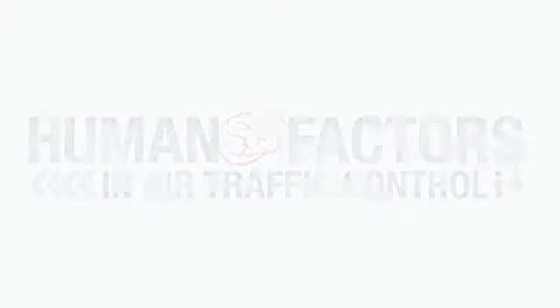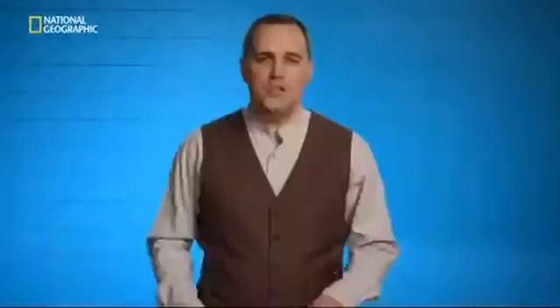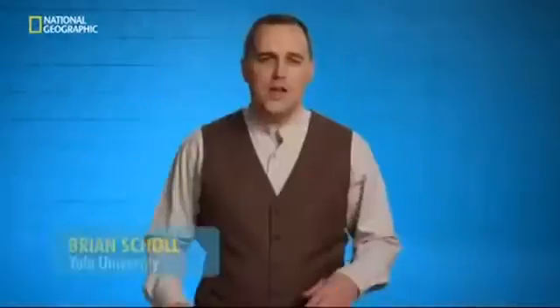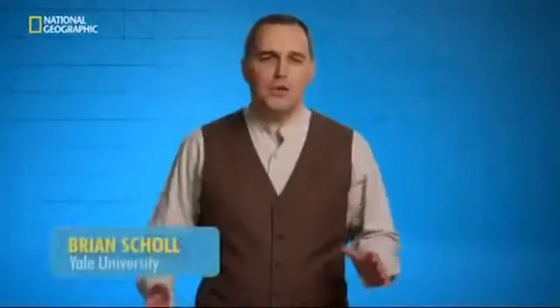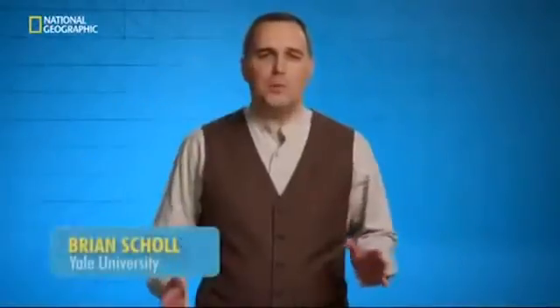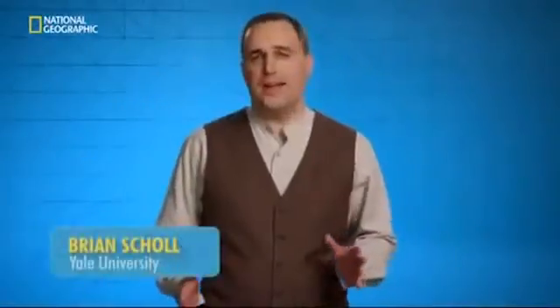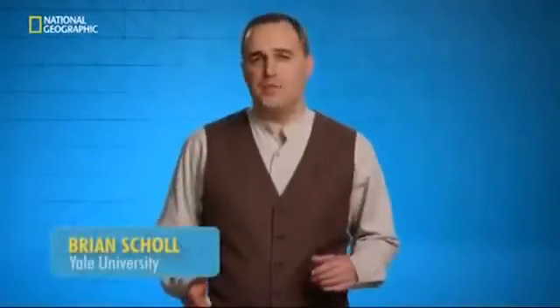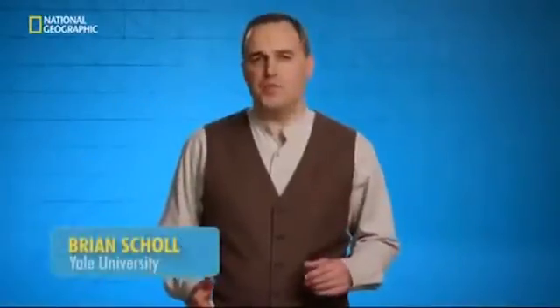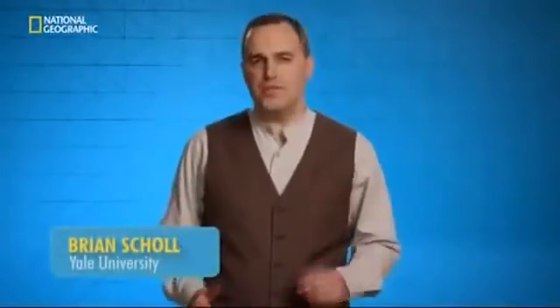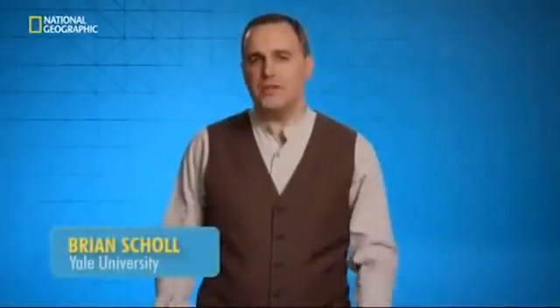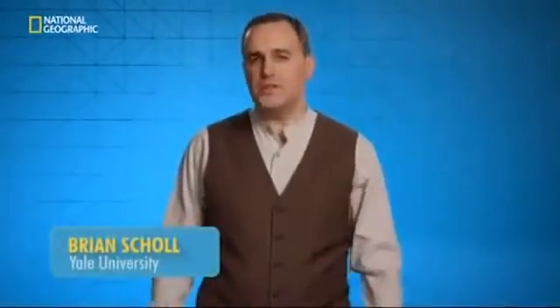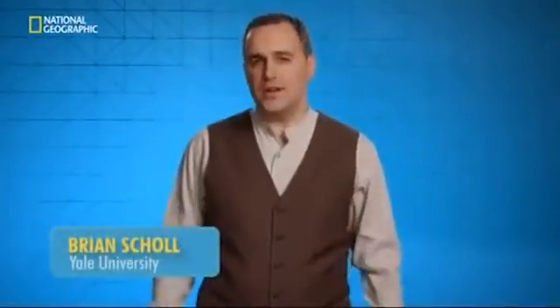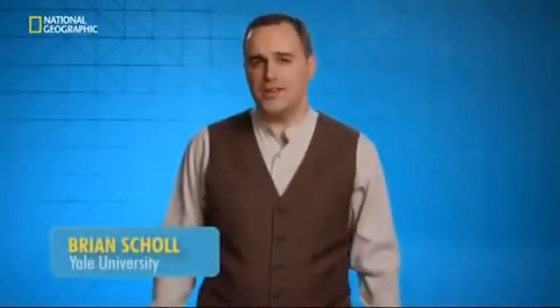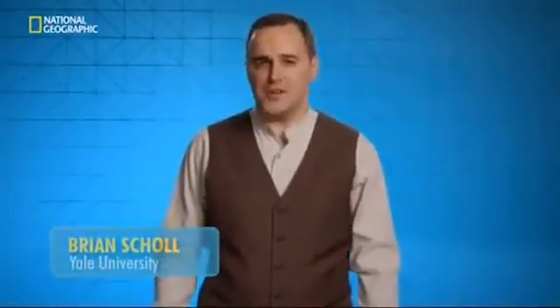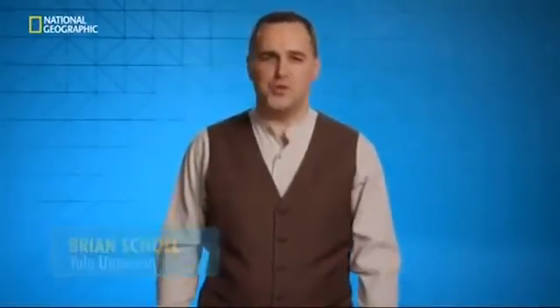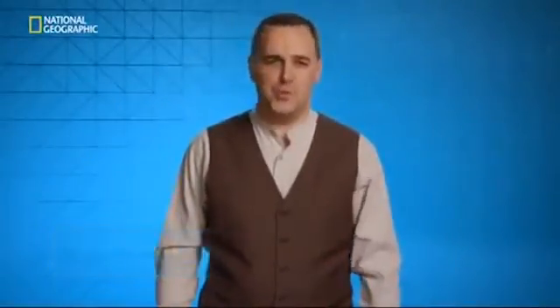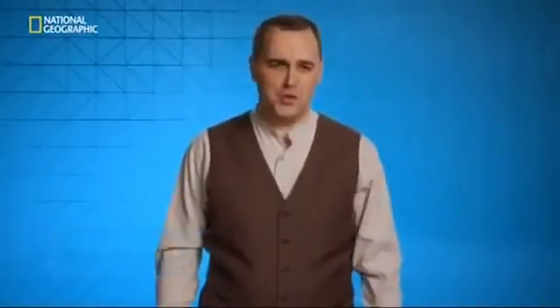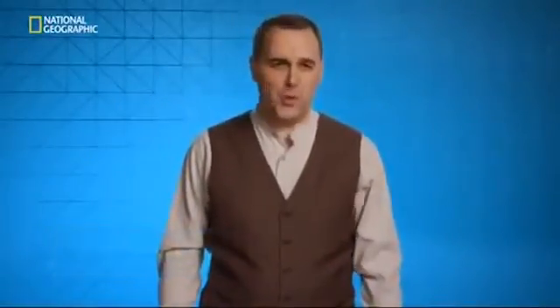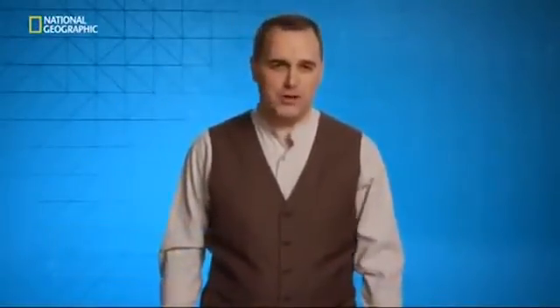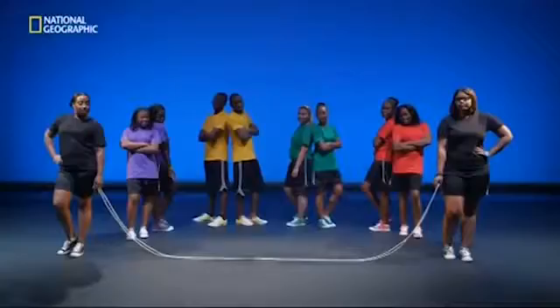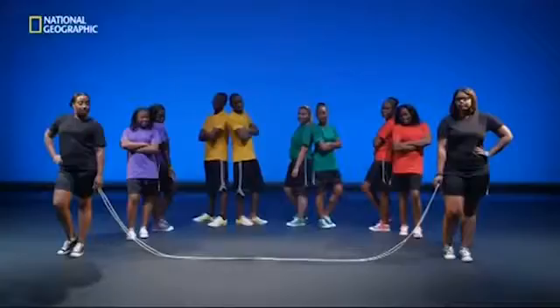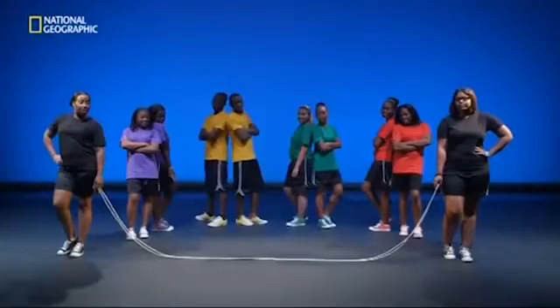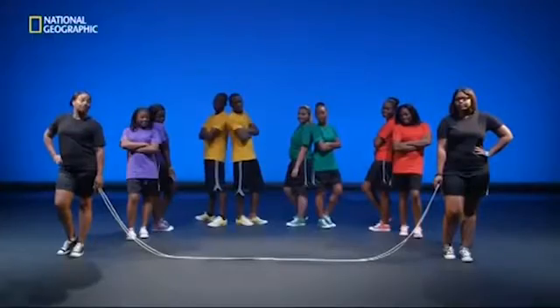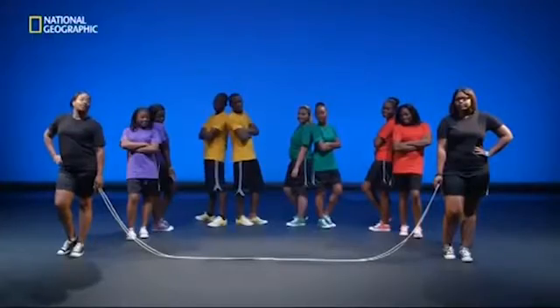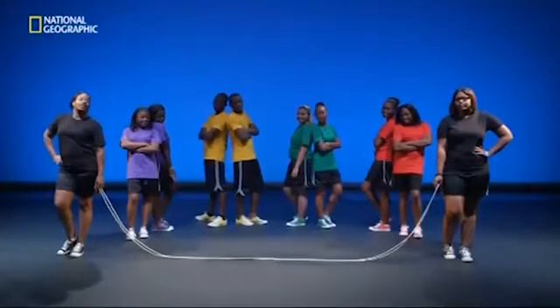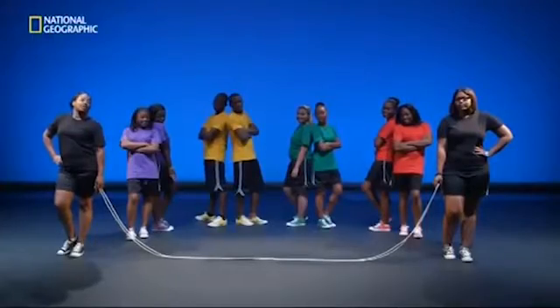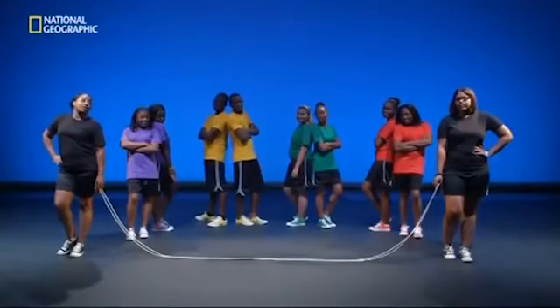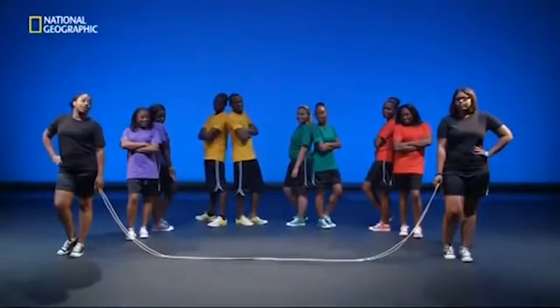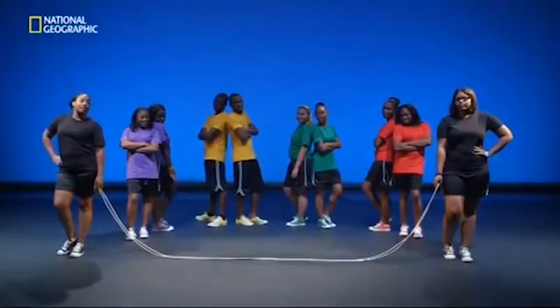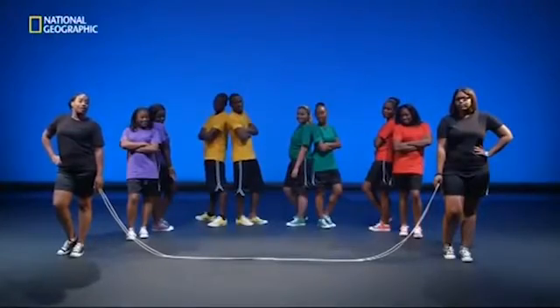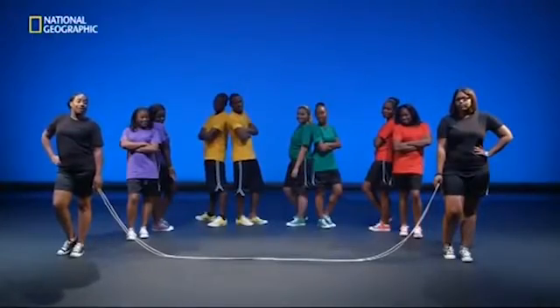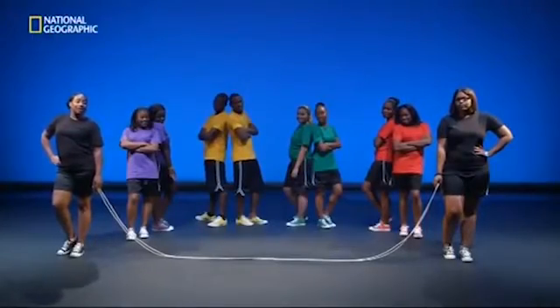Today we're going to play a game specifically designed to test your spatial awareness. Meet the Brain Games Double Dutch team.